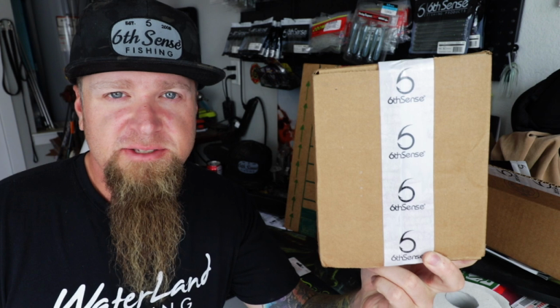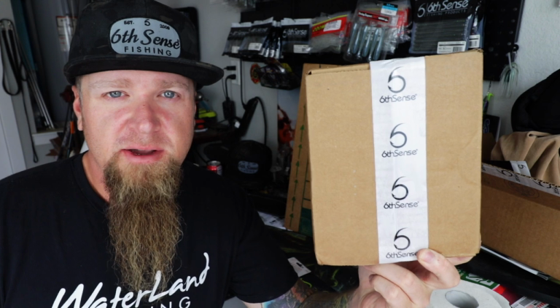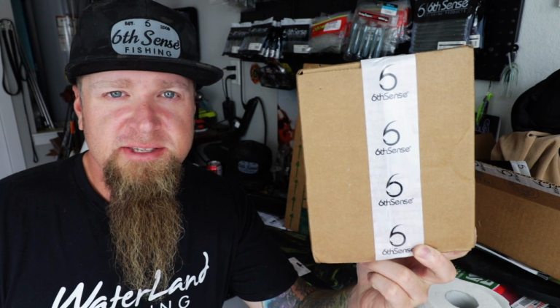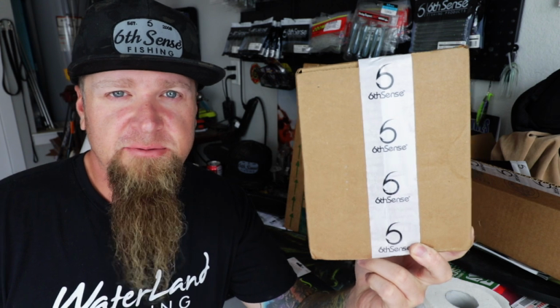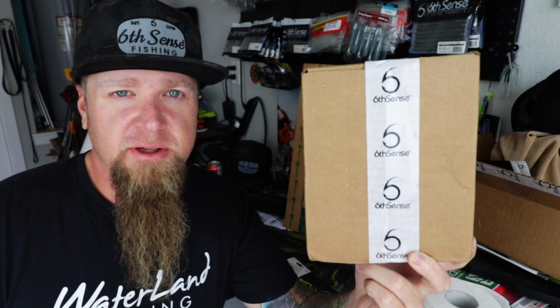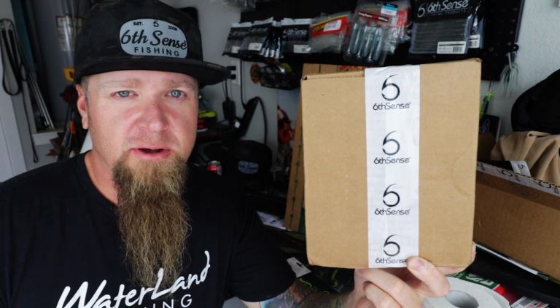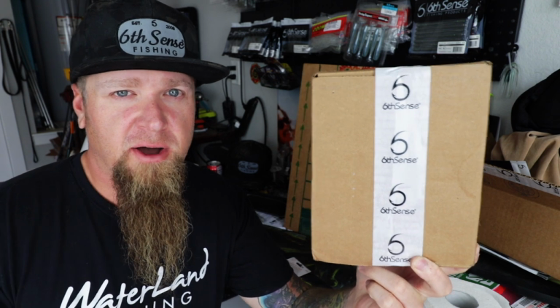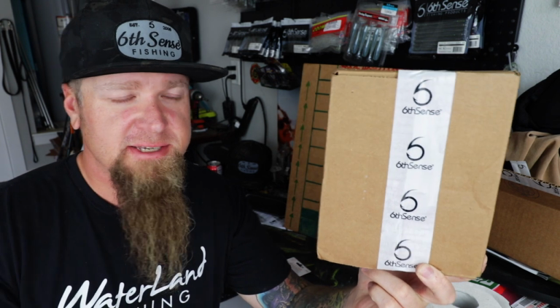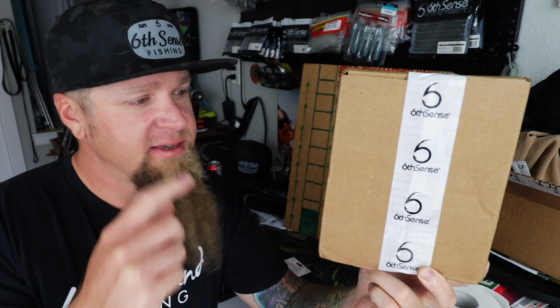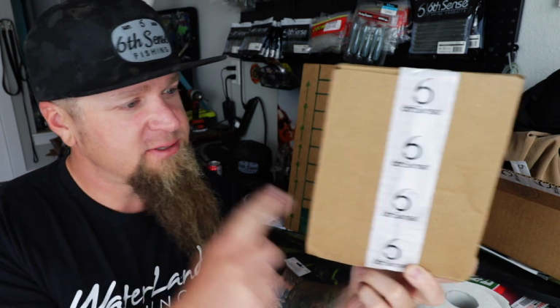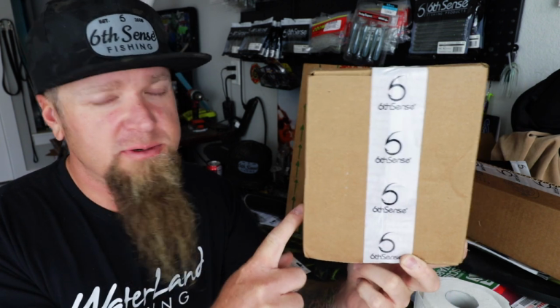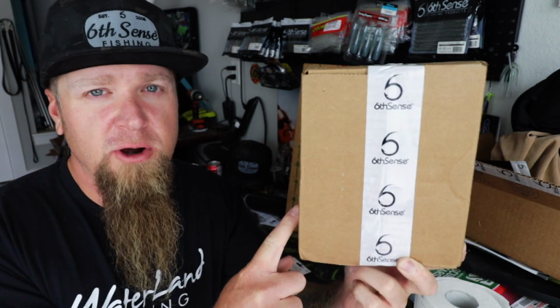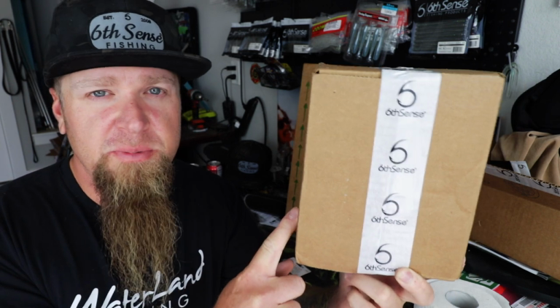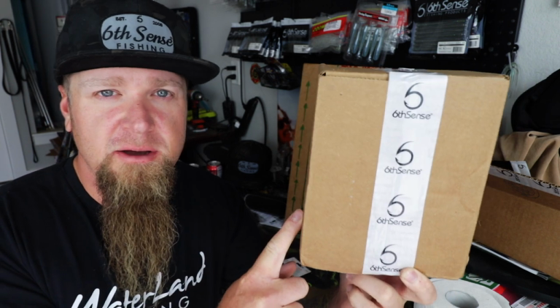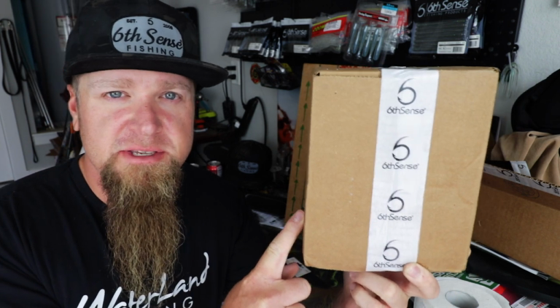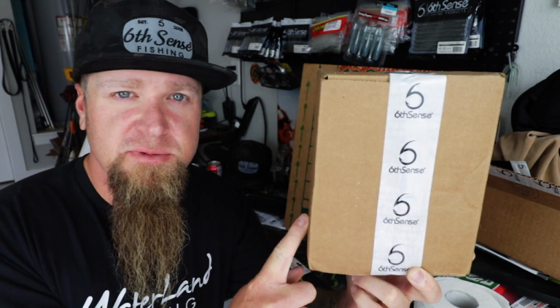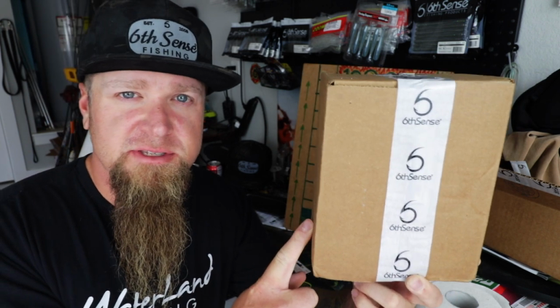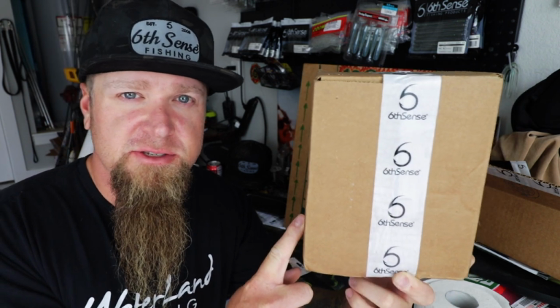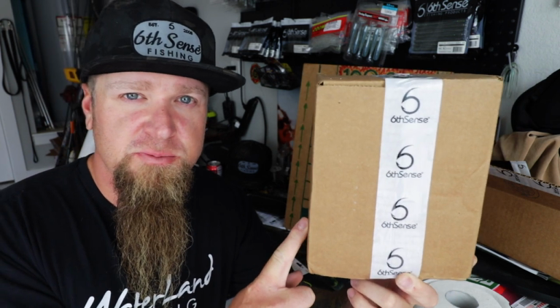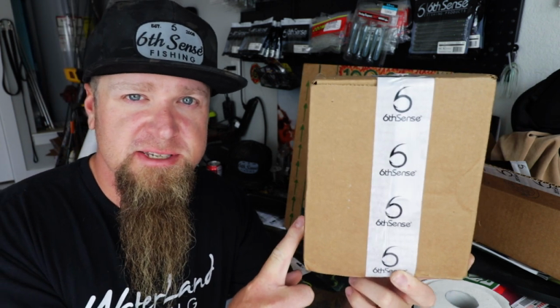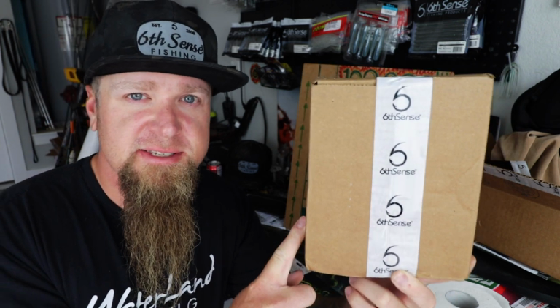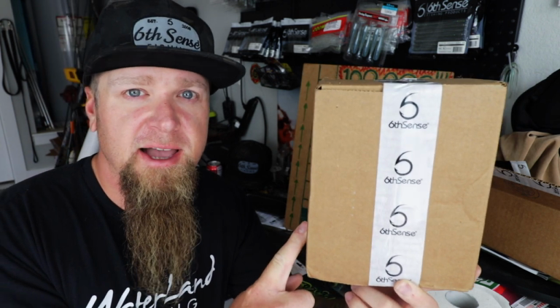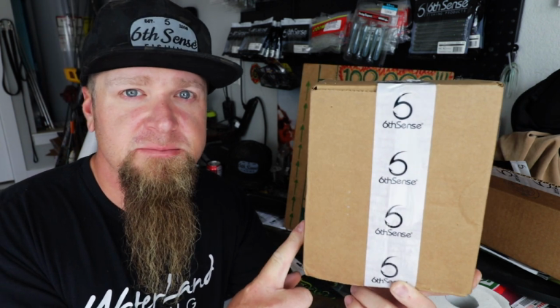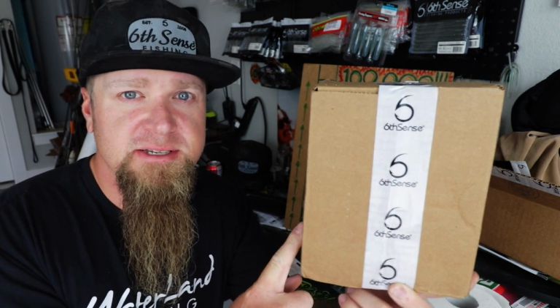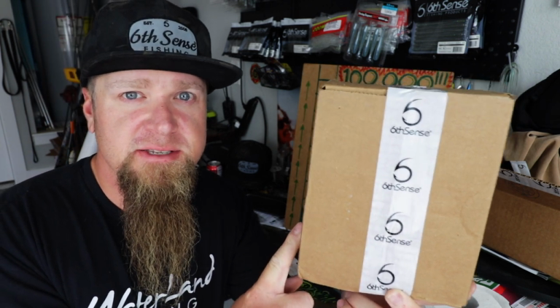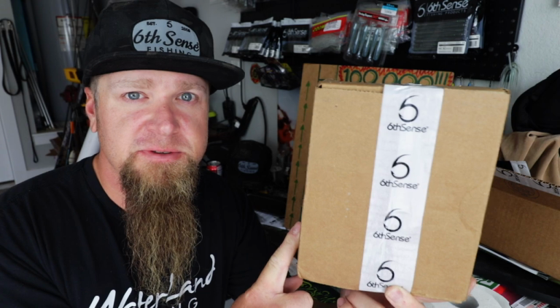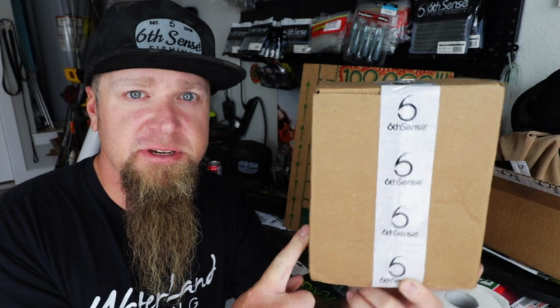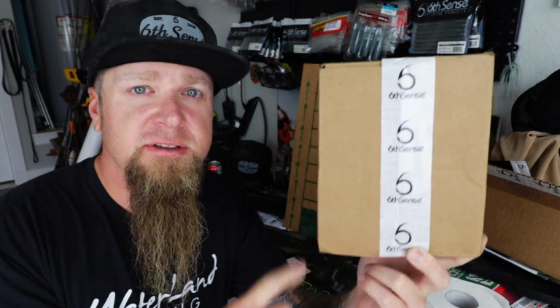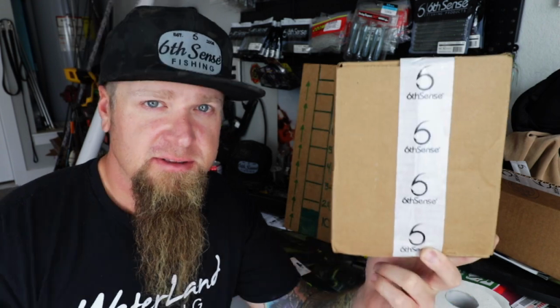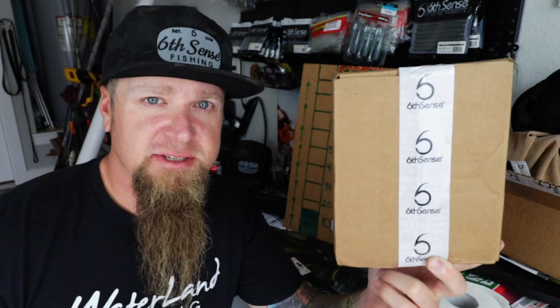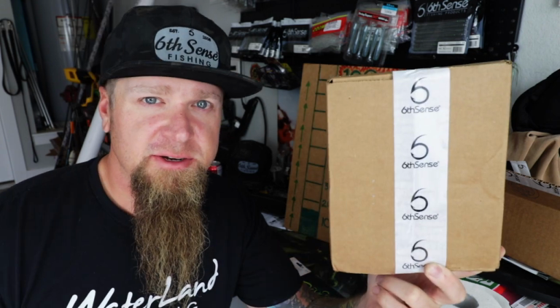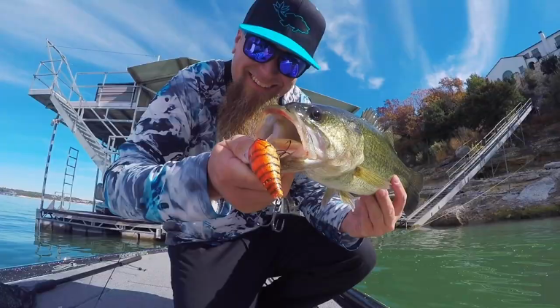That's right, it's time for another unboxing. In this one, we're opening up this month's Super 6 Sack from Sixth Sense Fishing. Let's get into it.